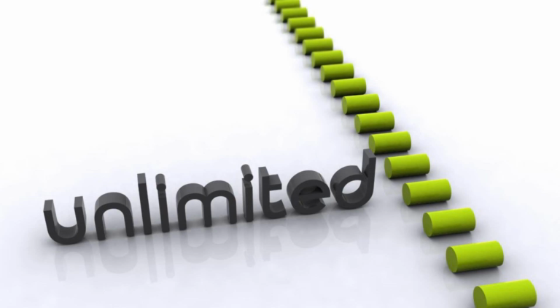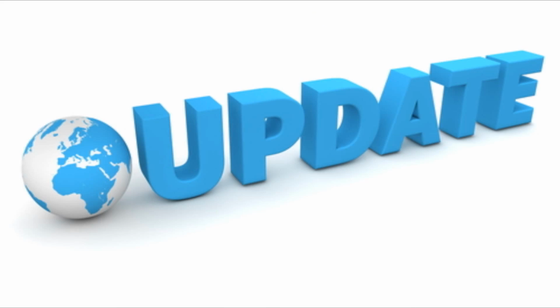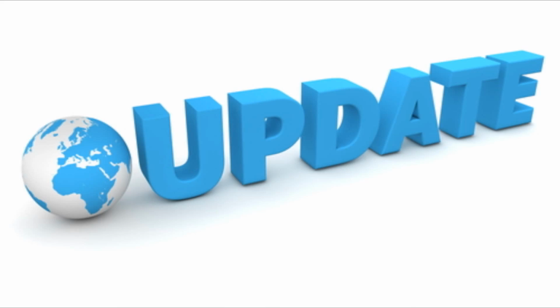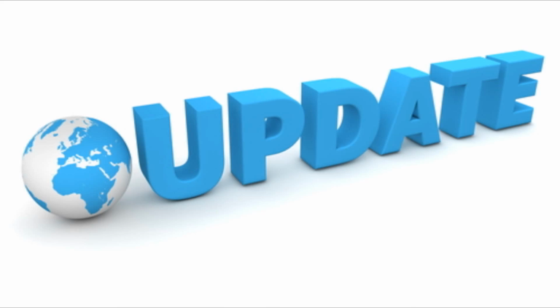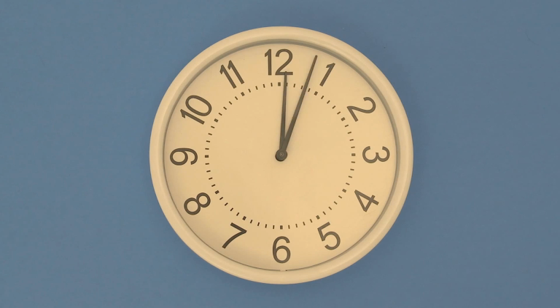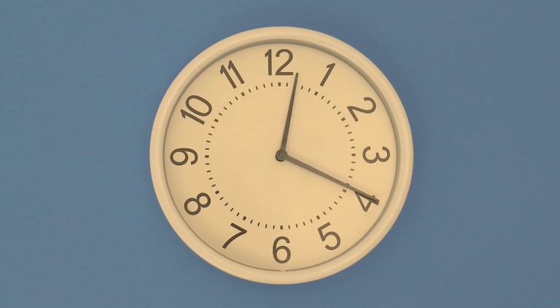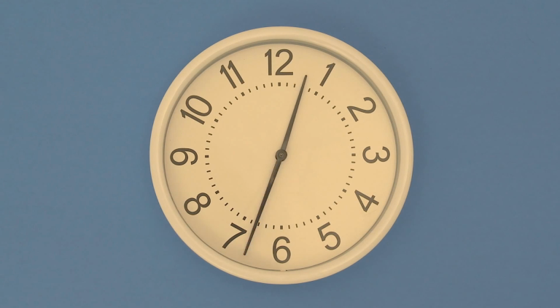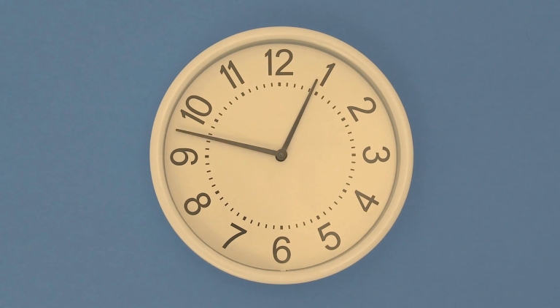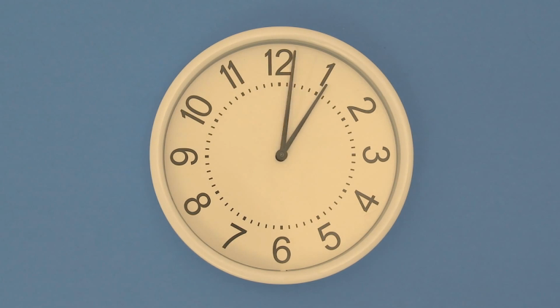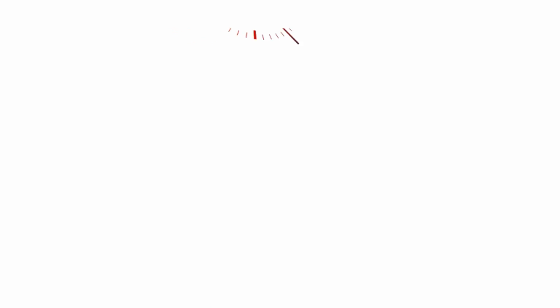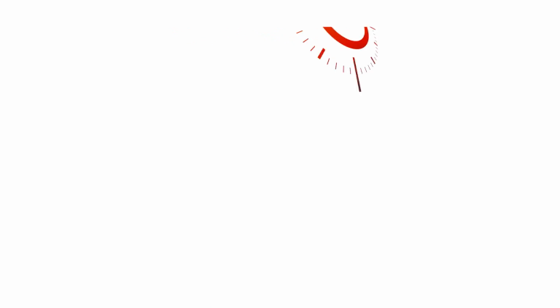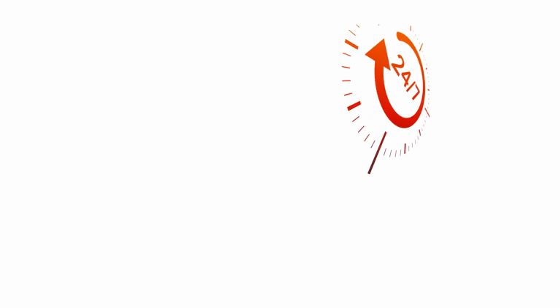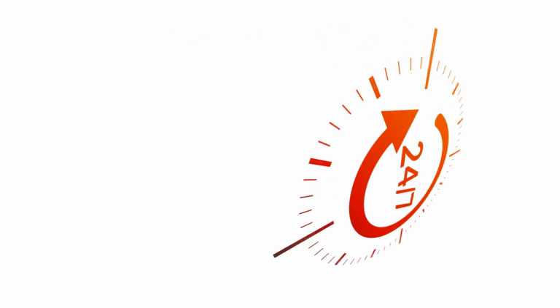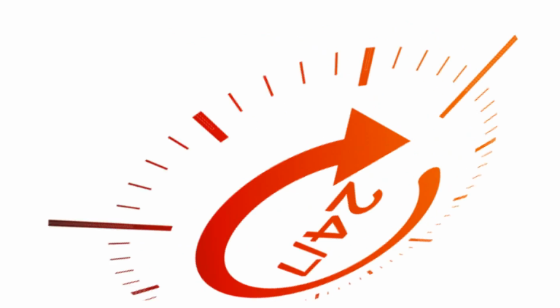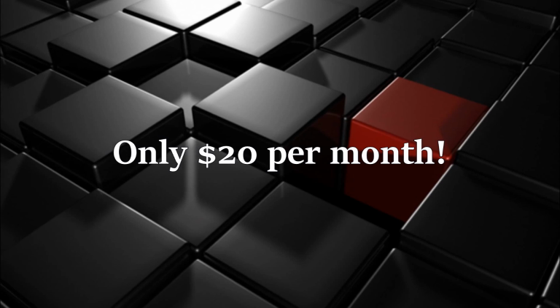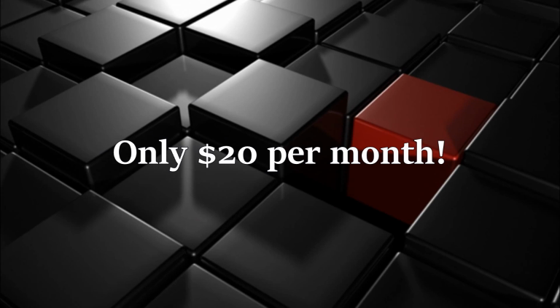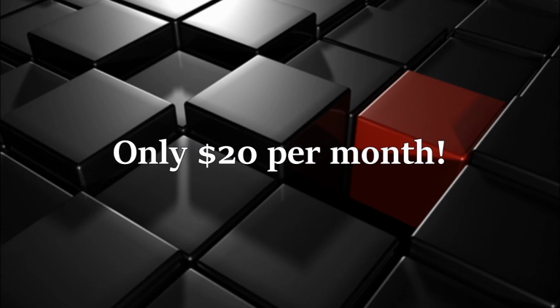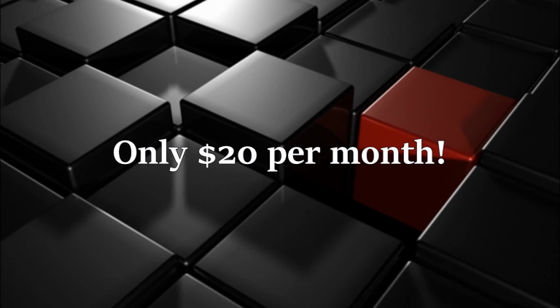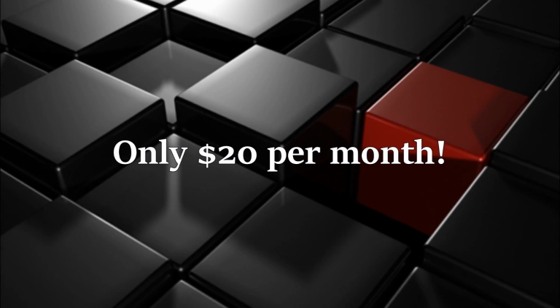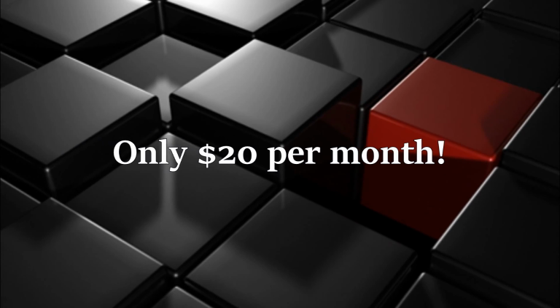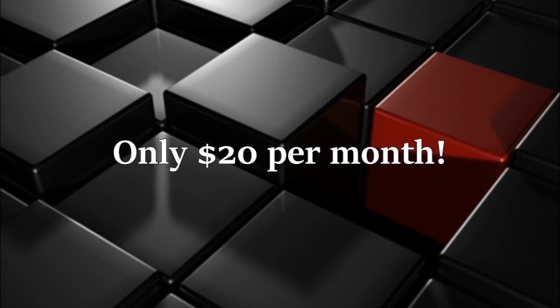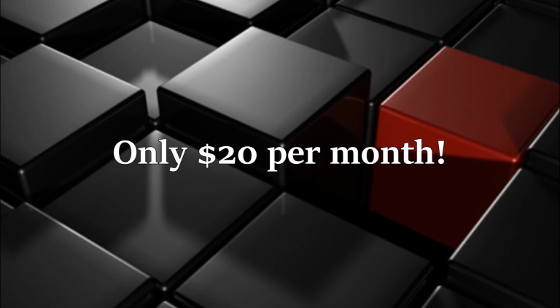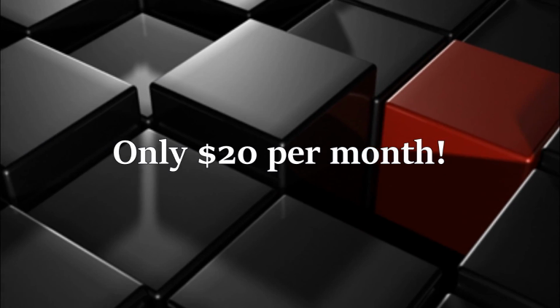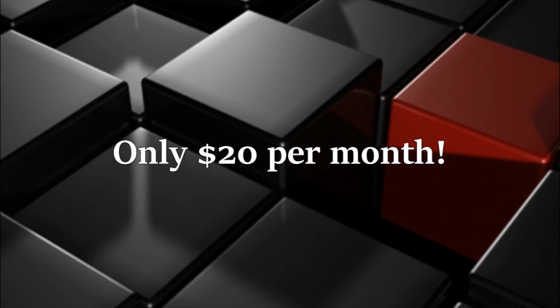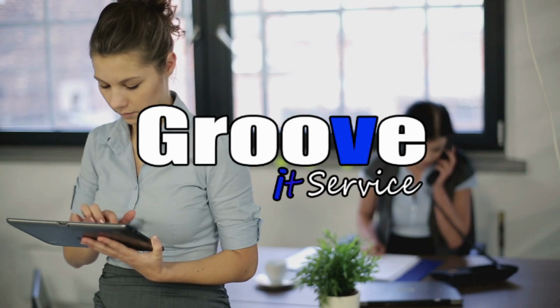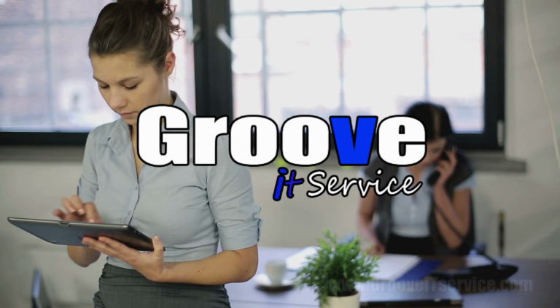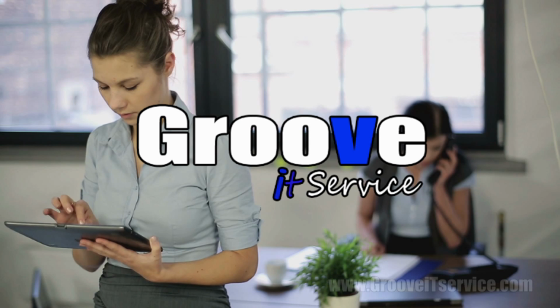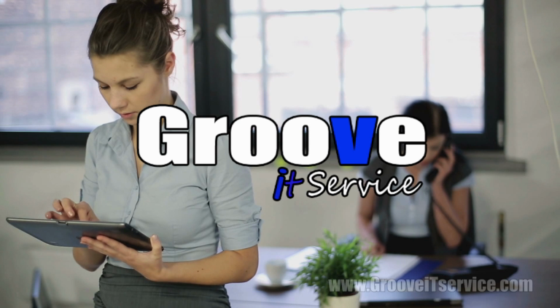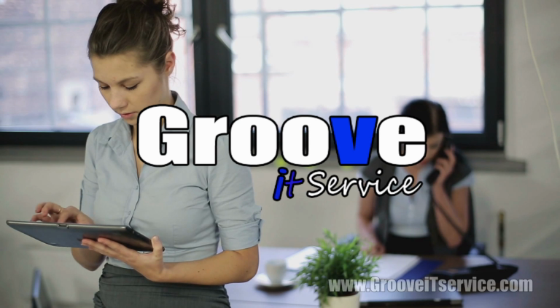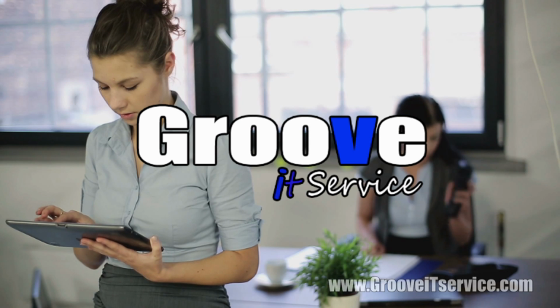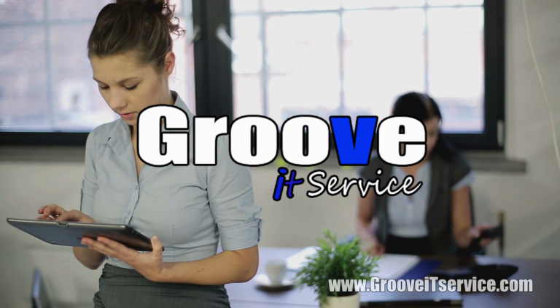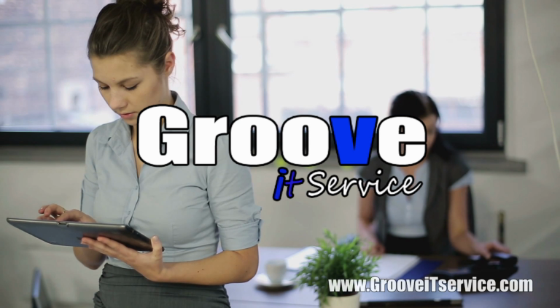Unlimited updates, 24 hours a day, 7 days a week — all for only $20 per month. Our employees are your employees.